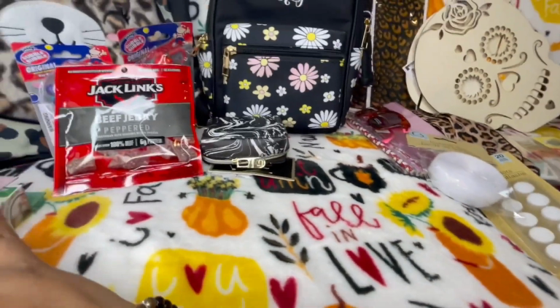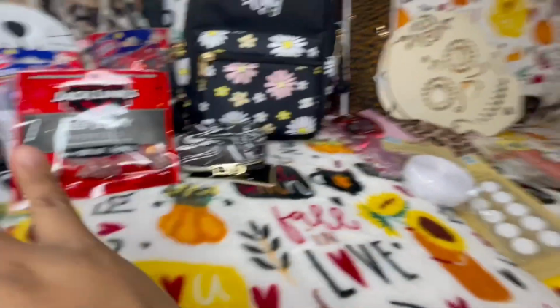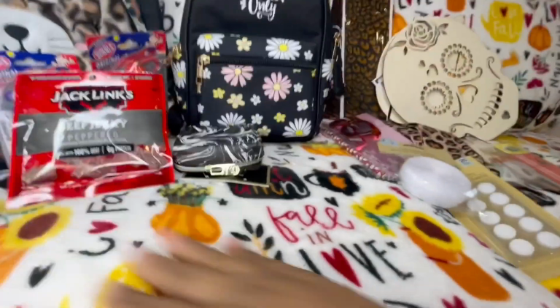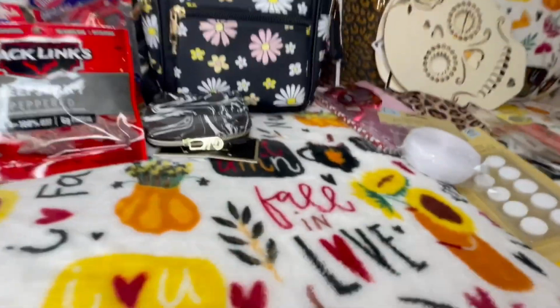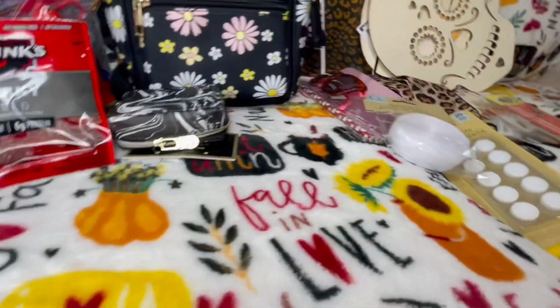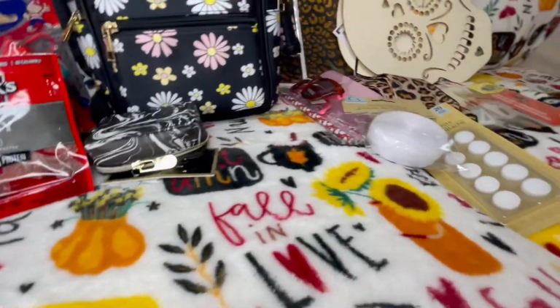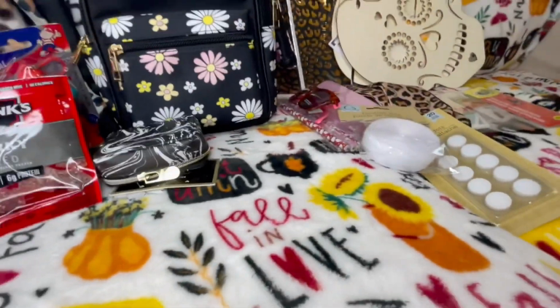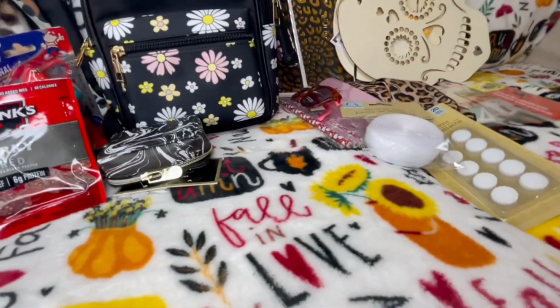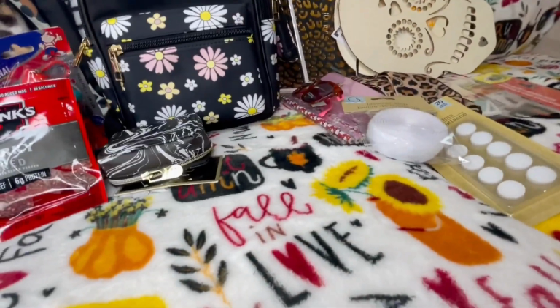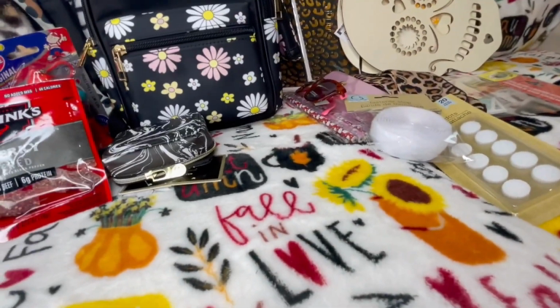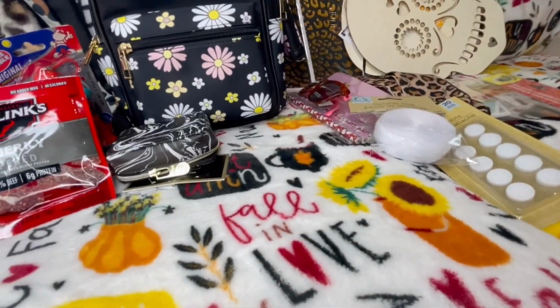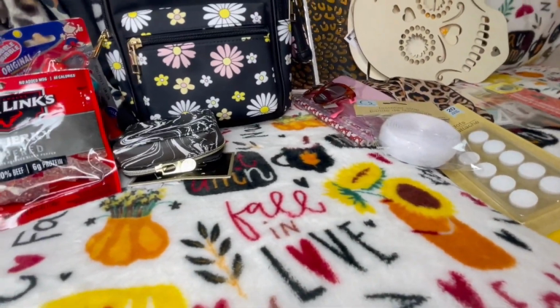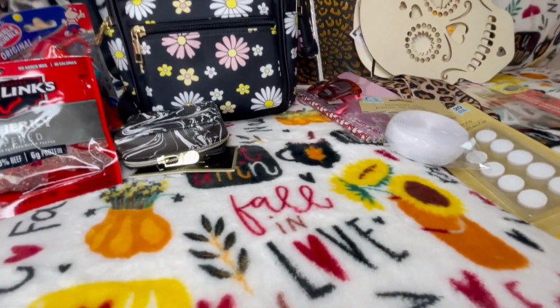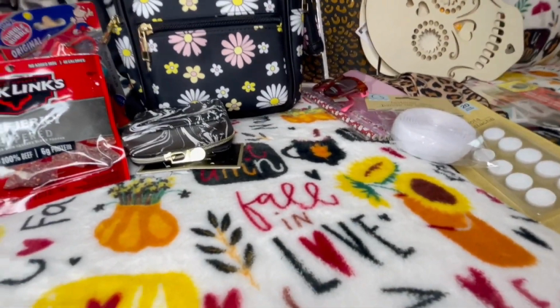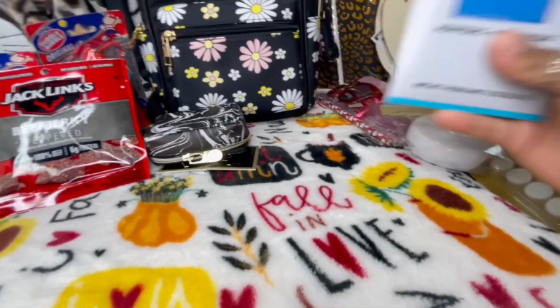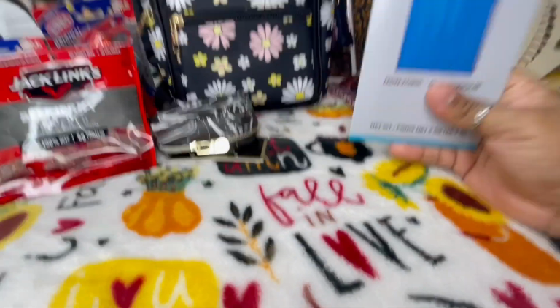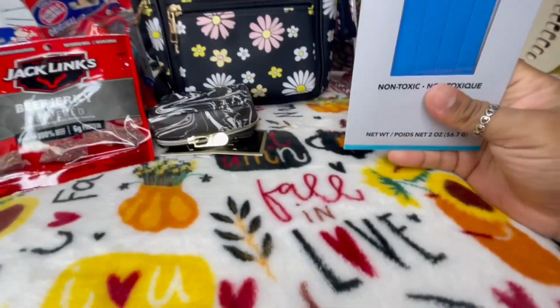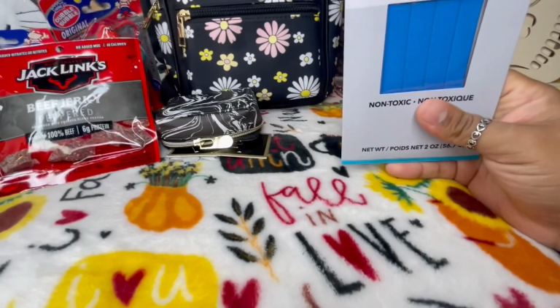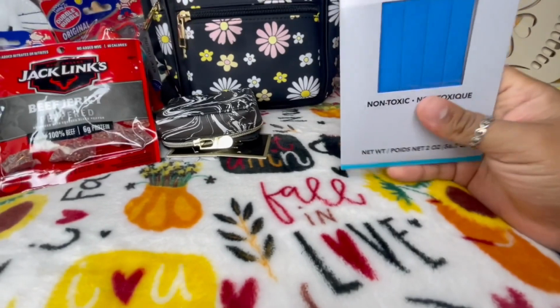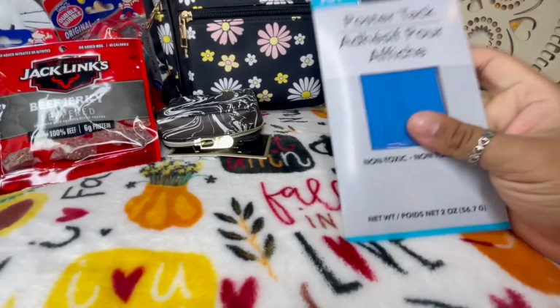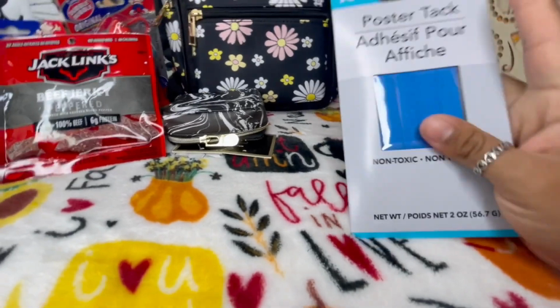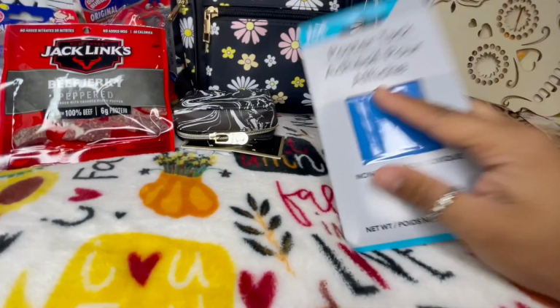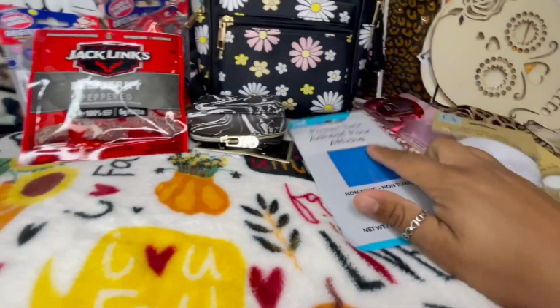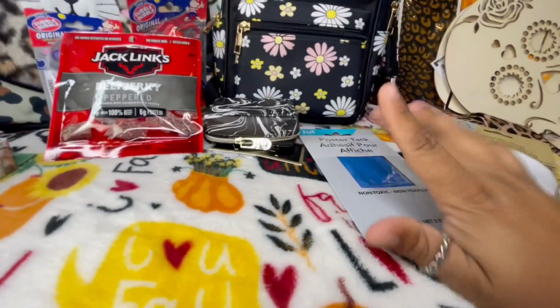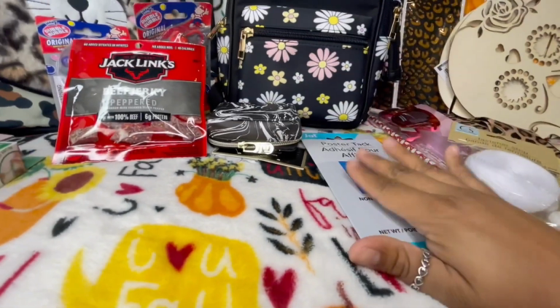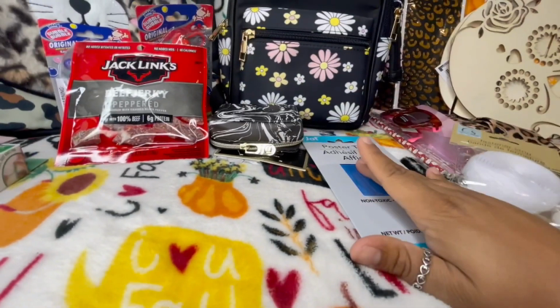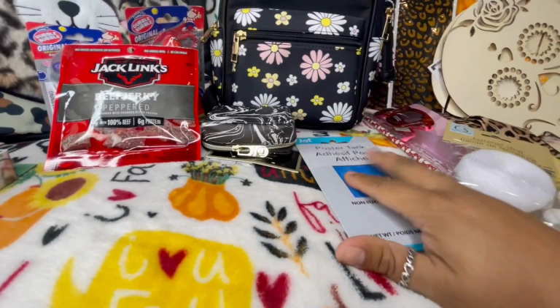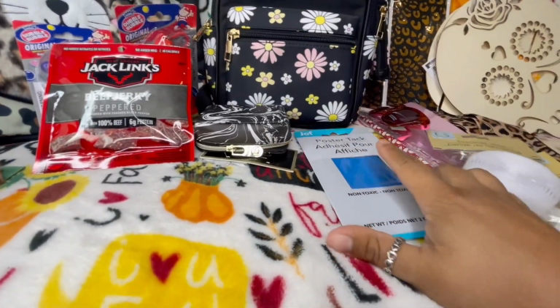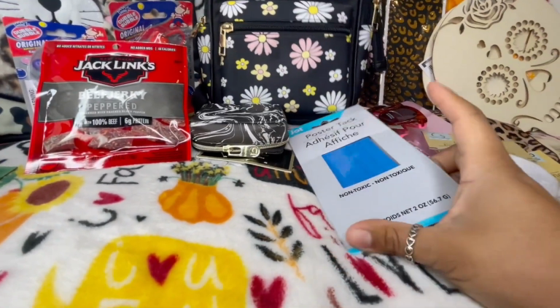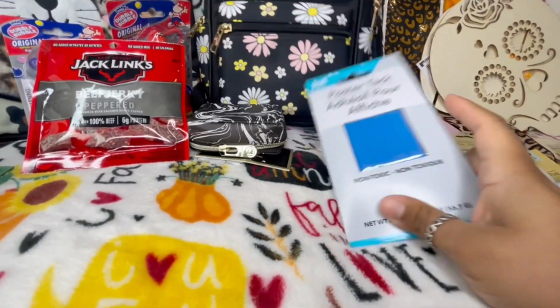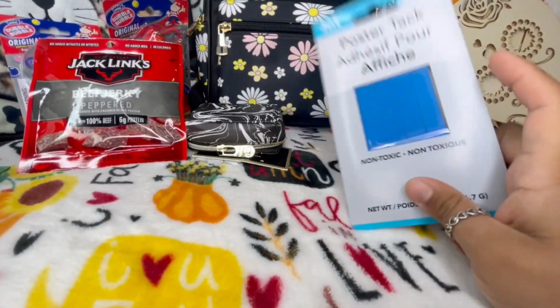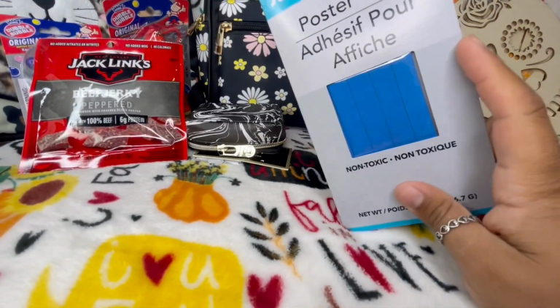I also have these paper tags for my press-on nails — I use these for labeling.